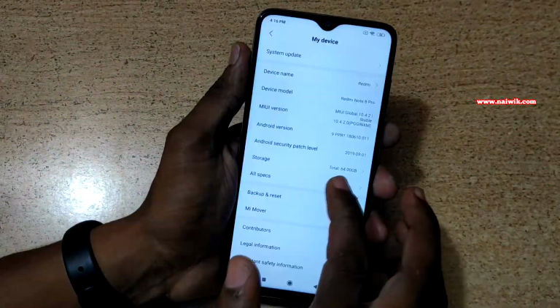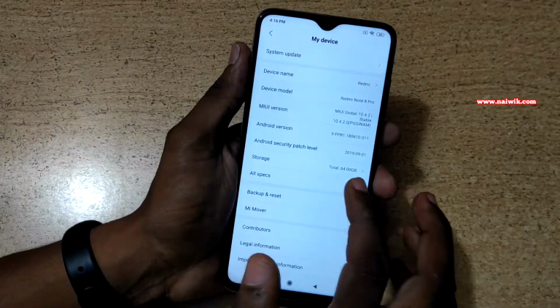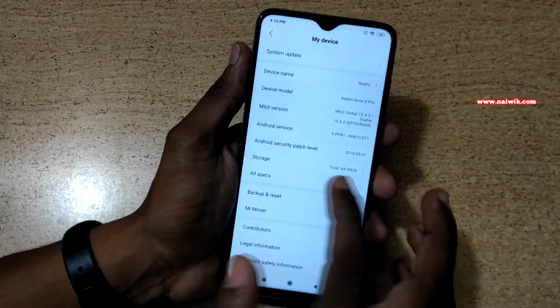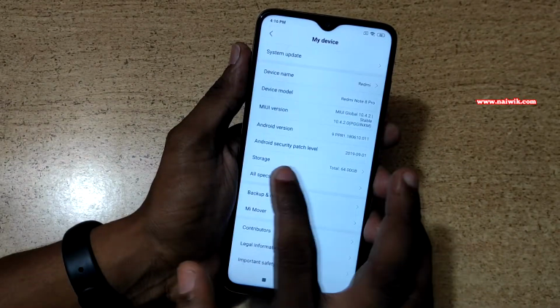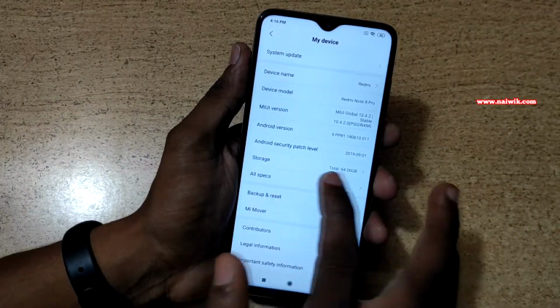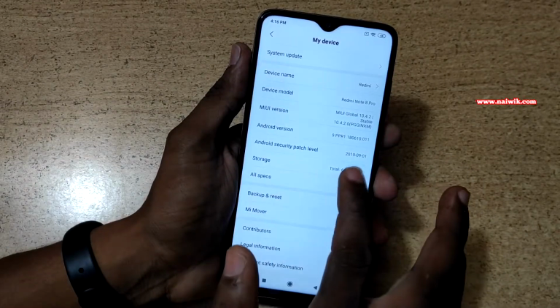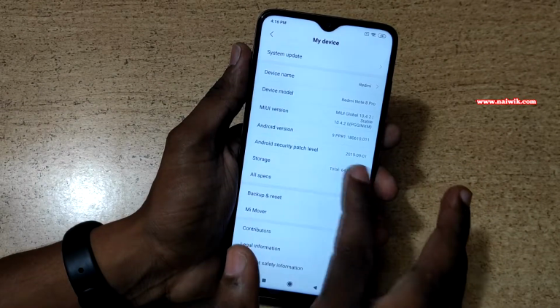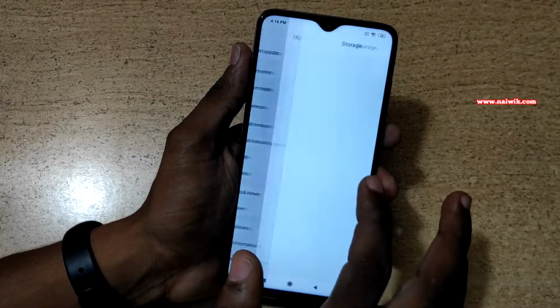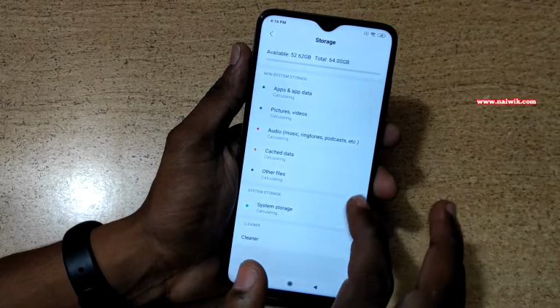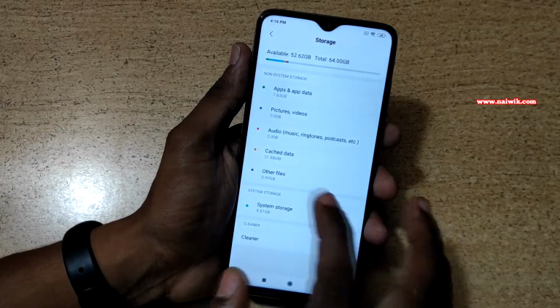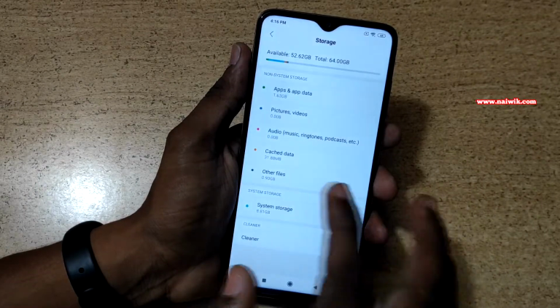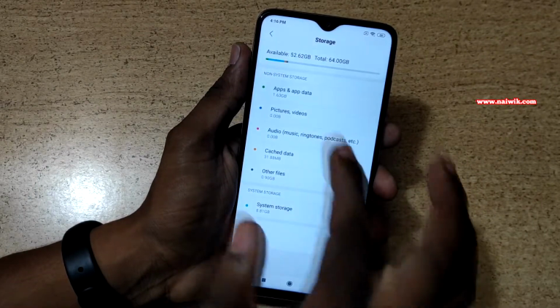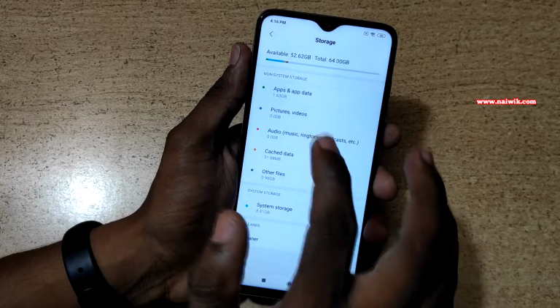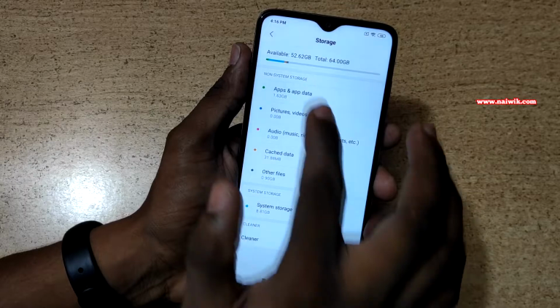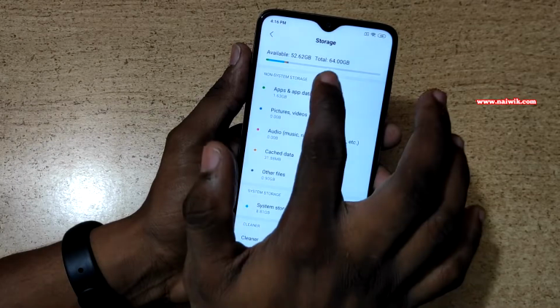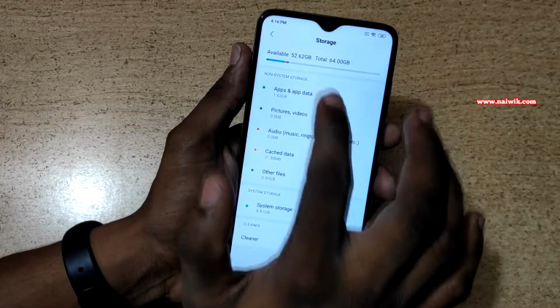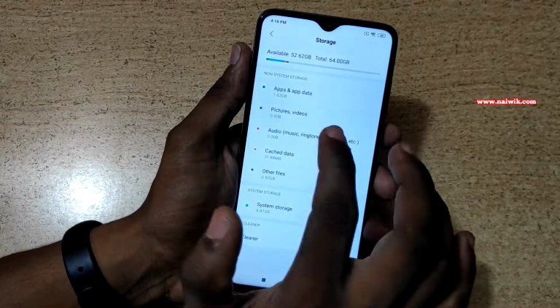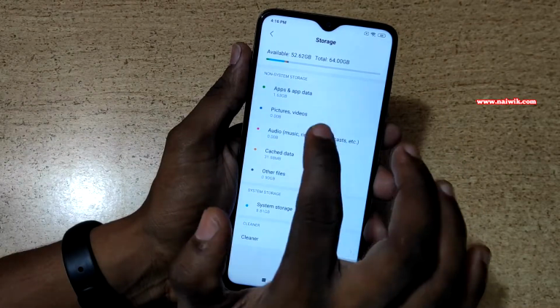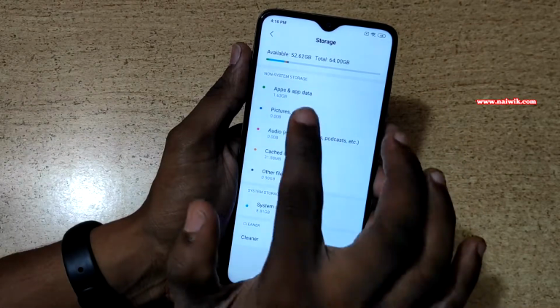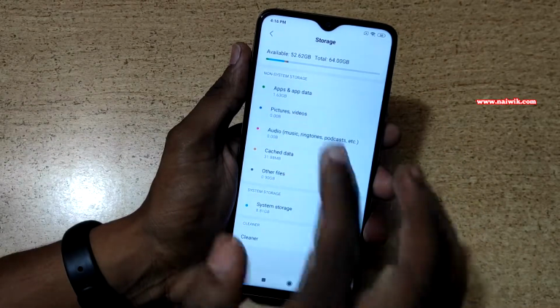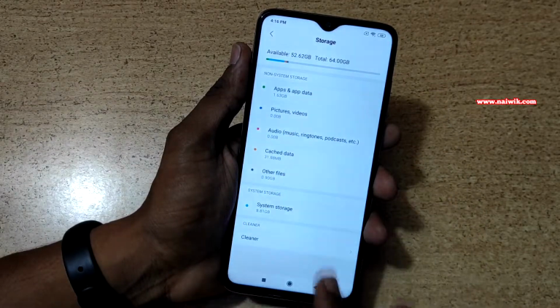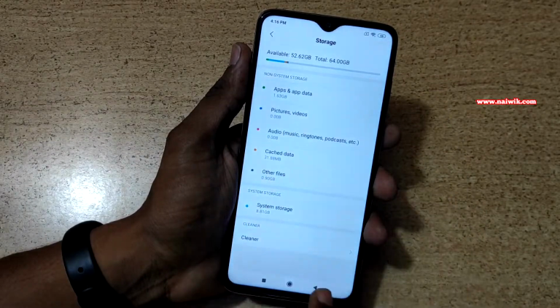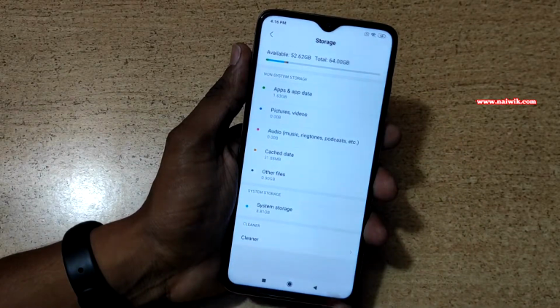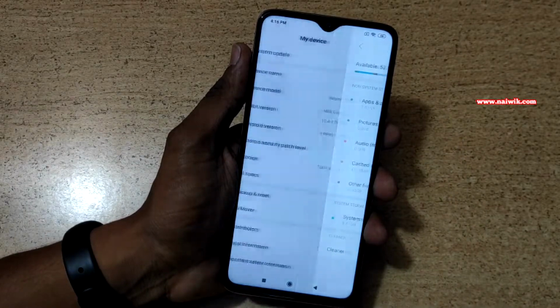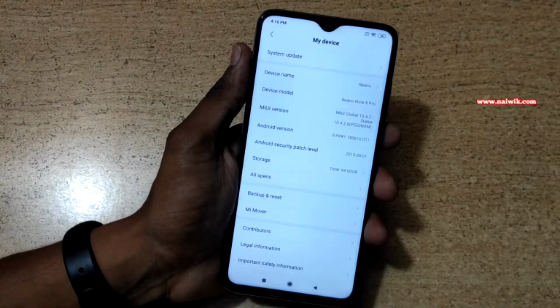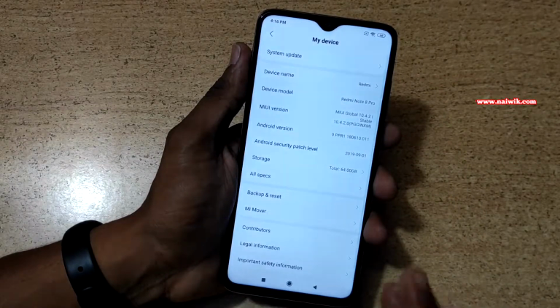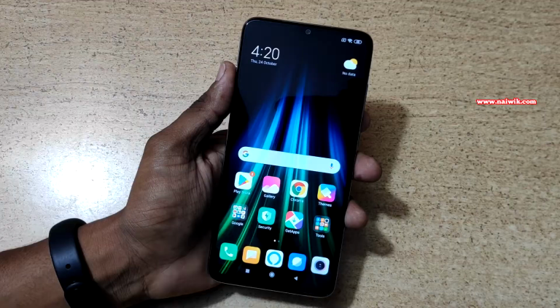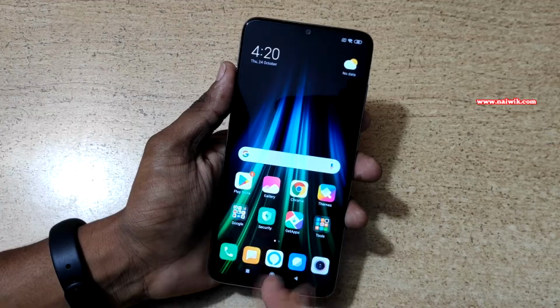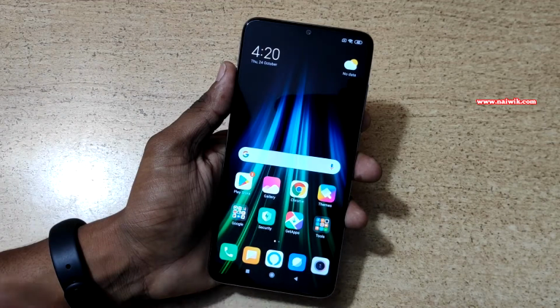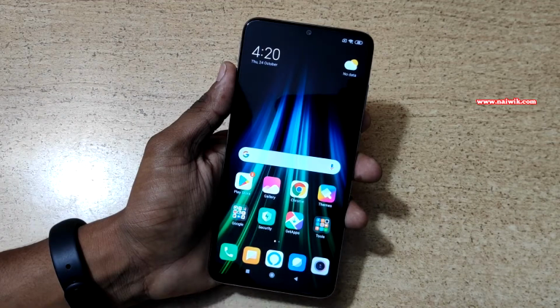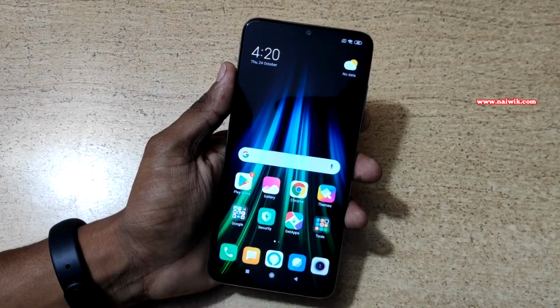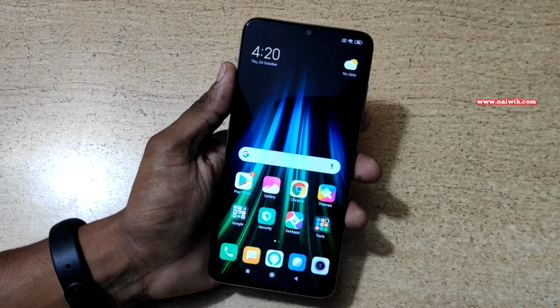As mentioned, I ordered the 64GB variant. Out of 64GB, 52GB is available for use.